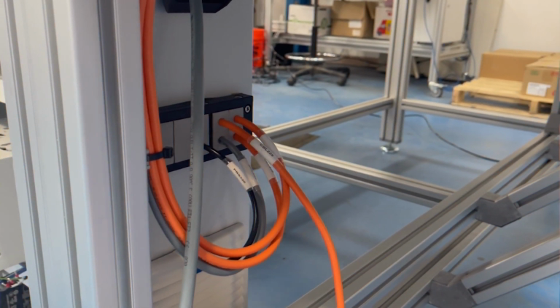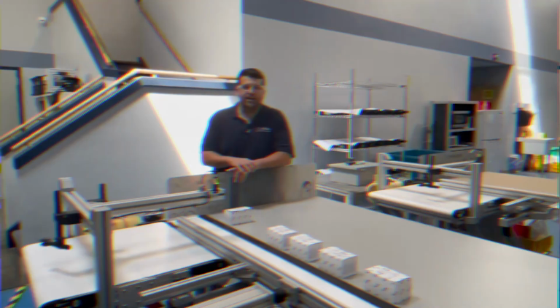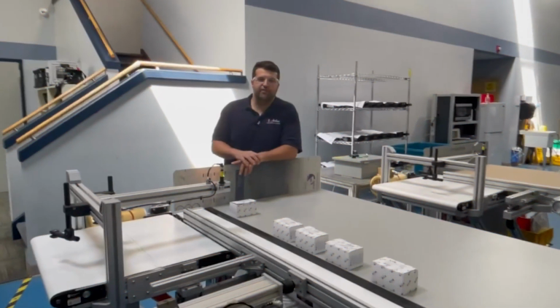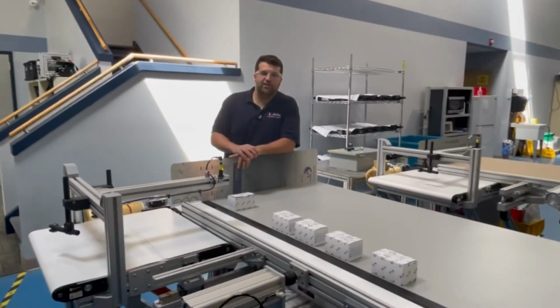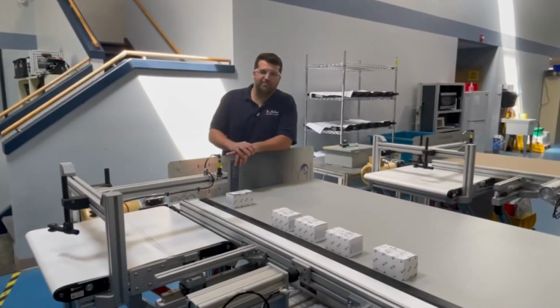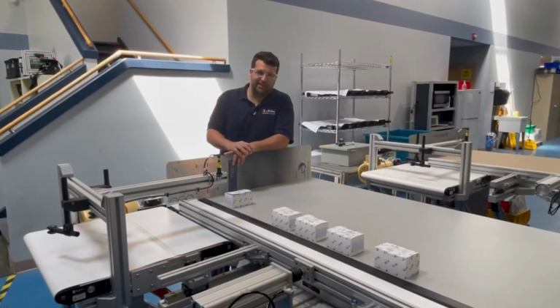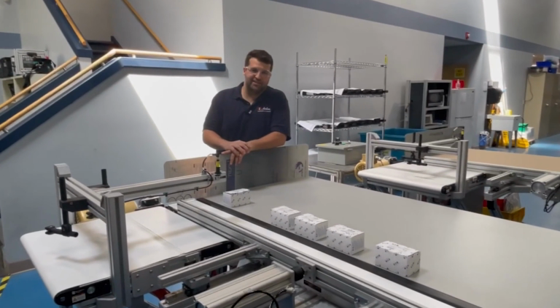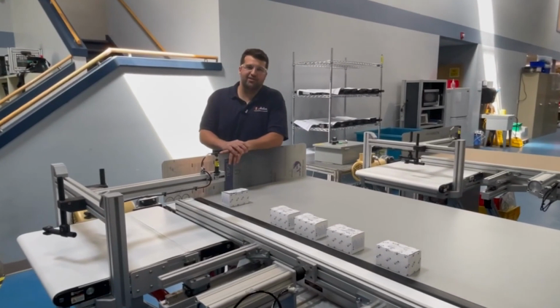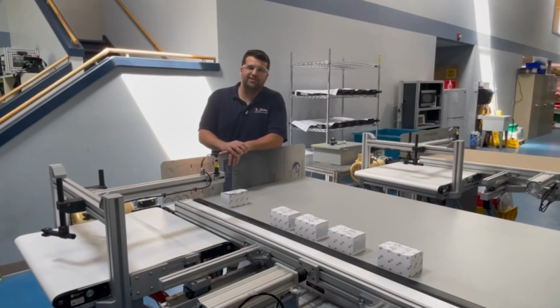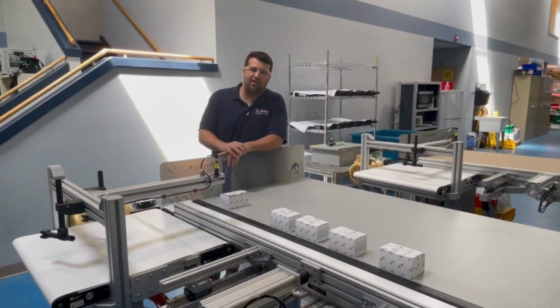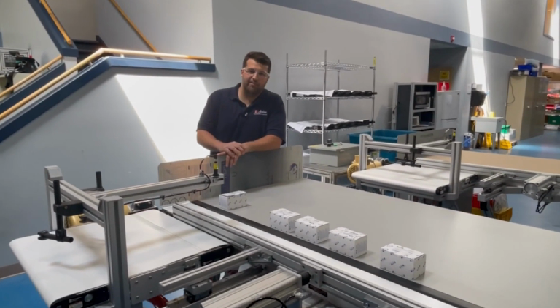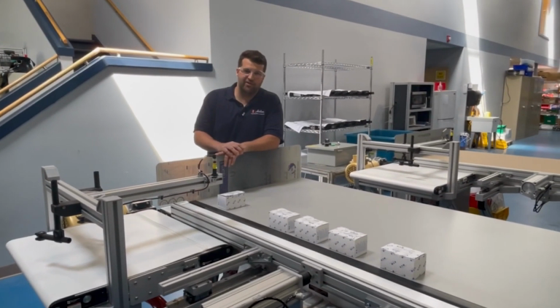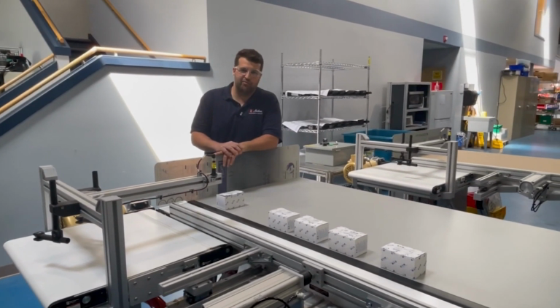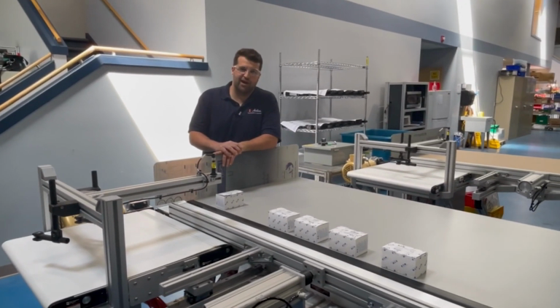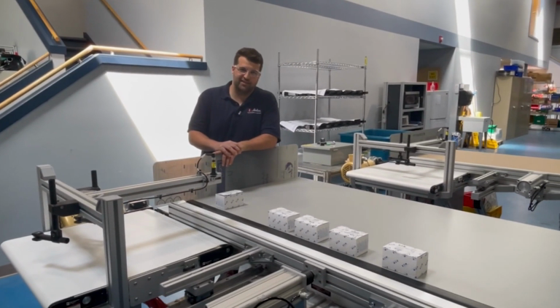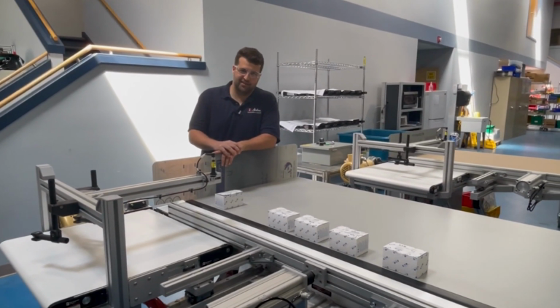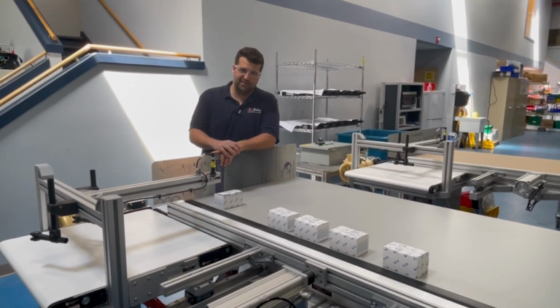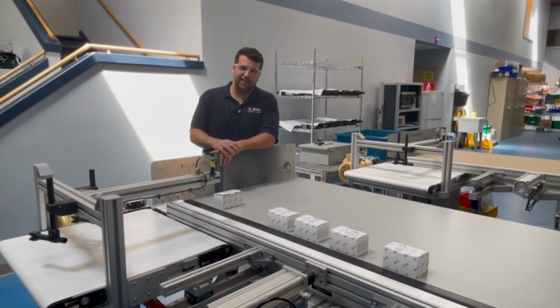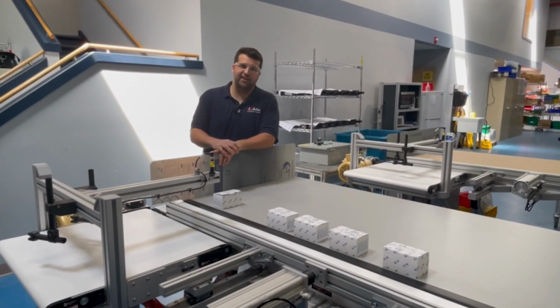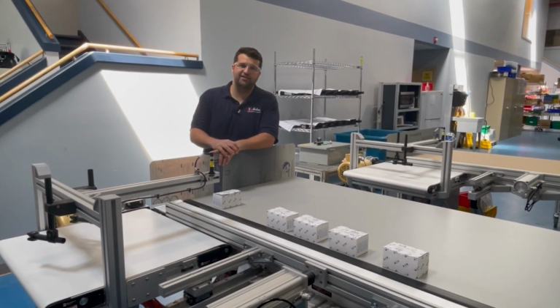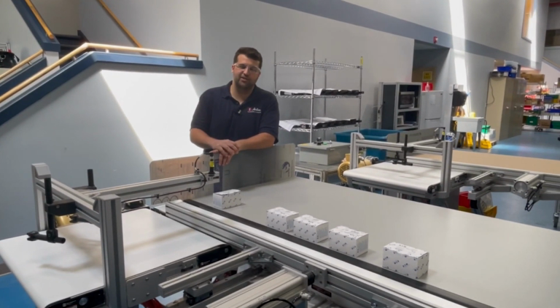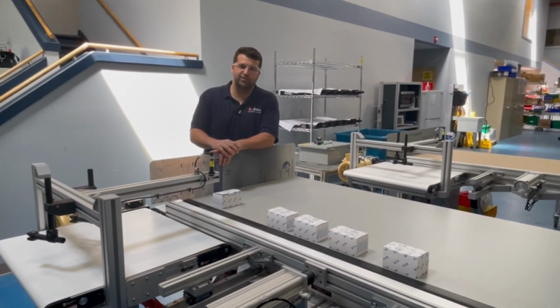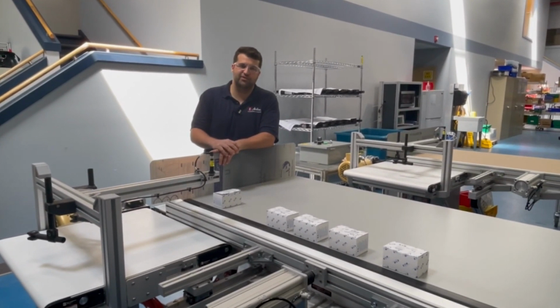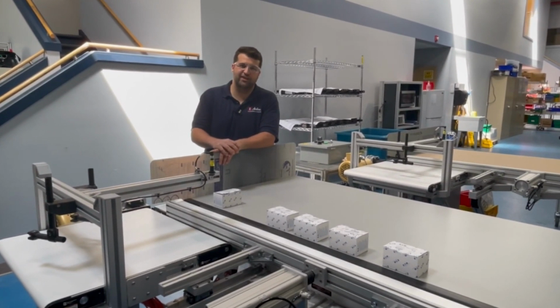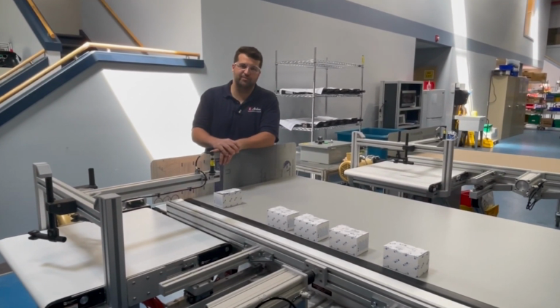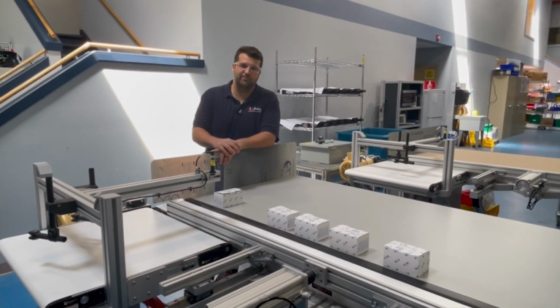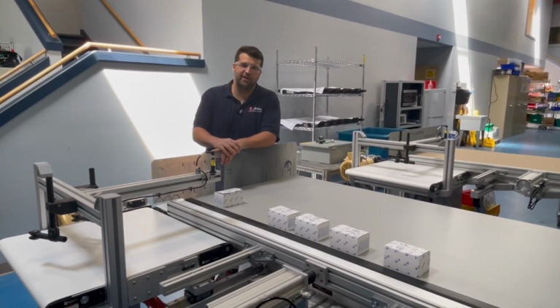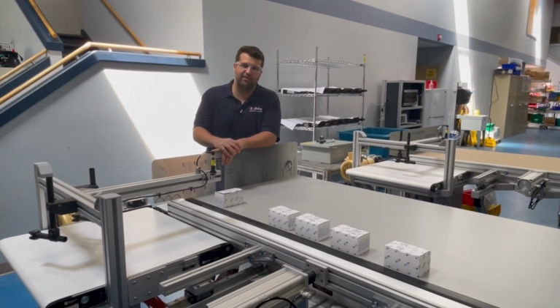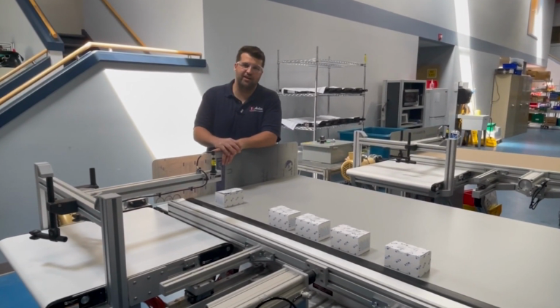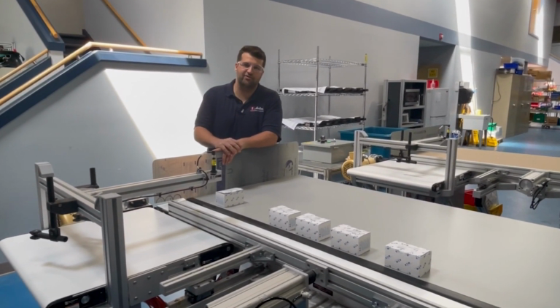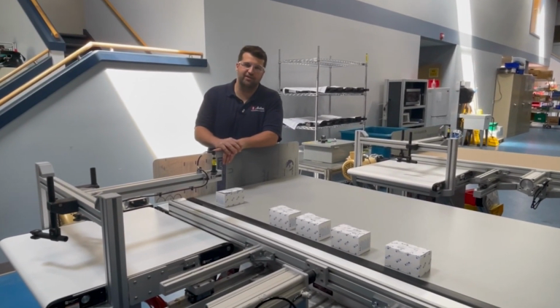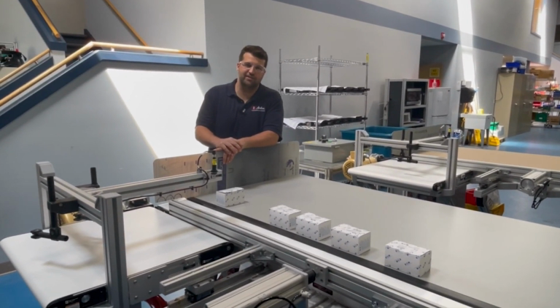If your company is looking to automate their processes, they can get in touch with your salesman from Airline Hydraulics.